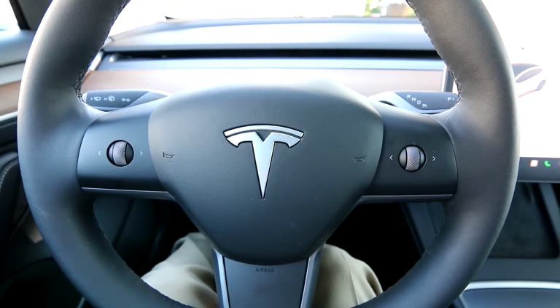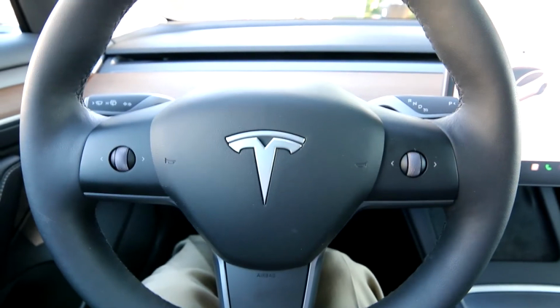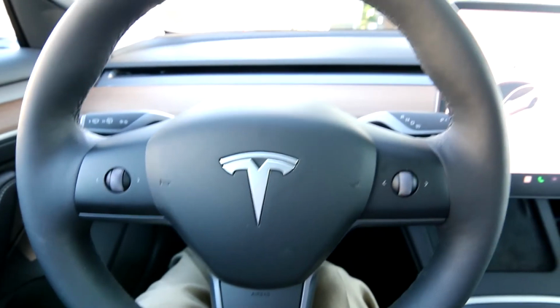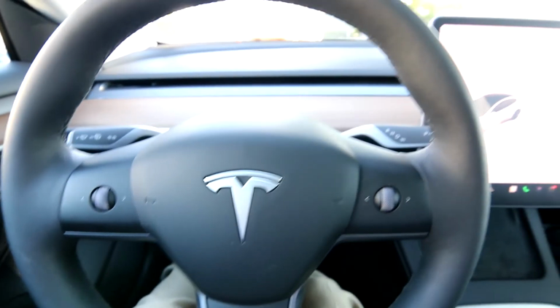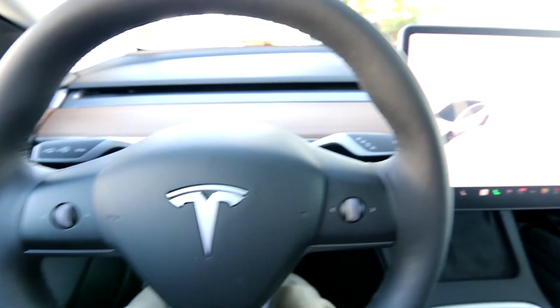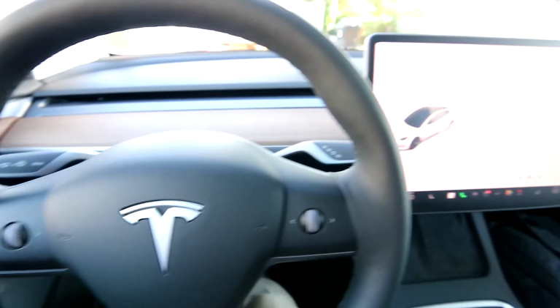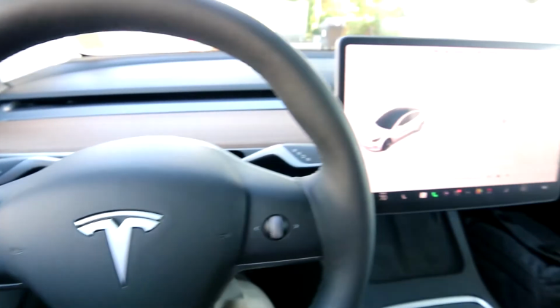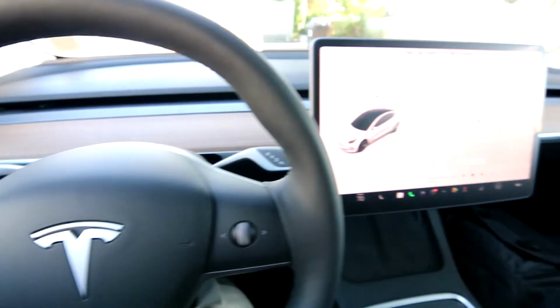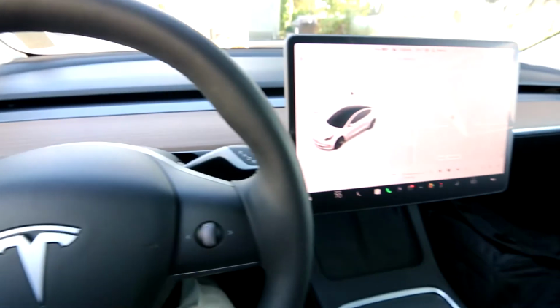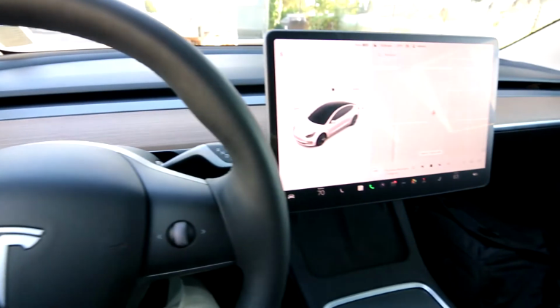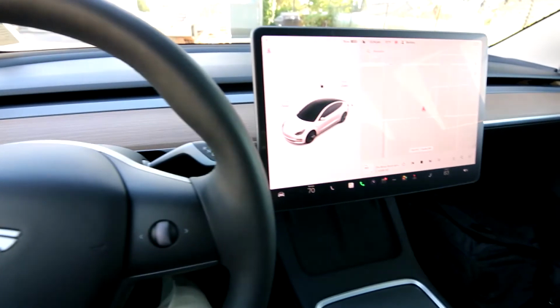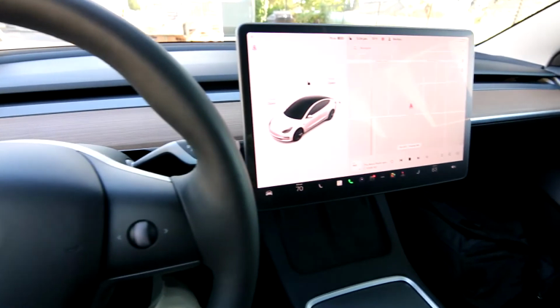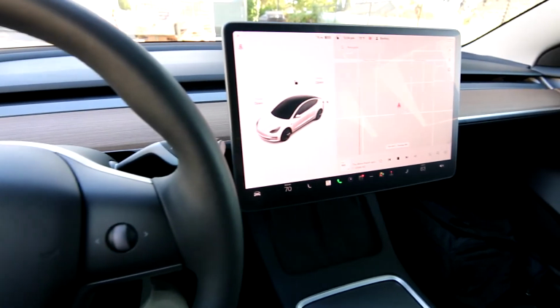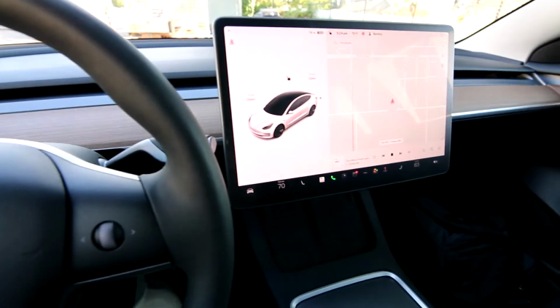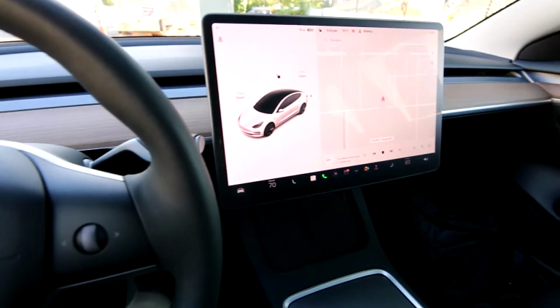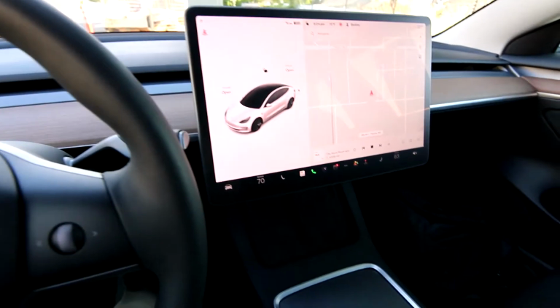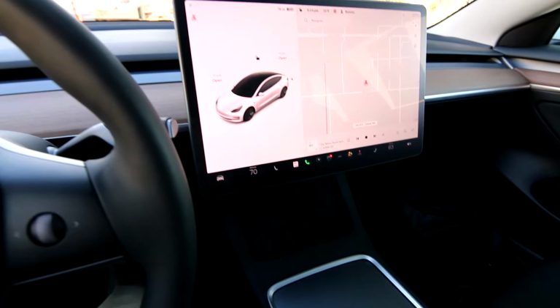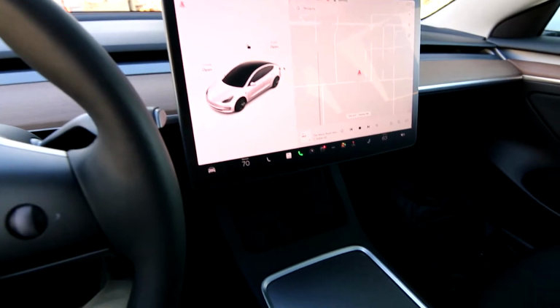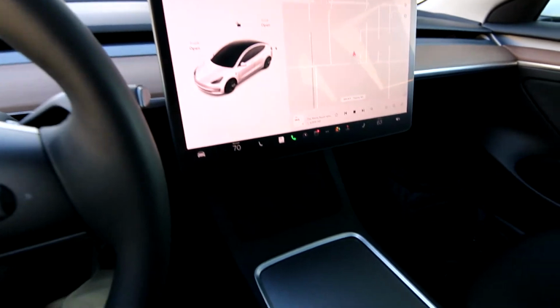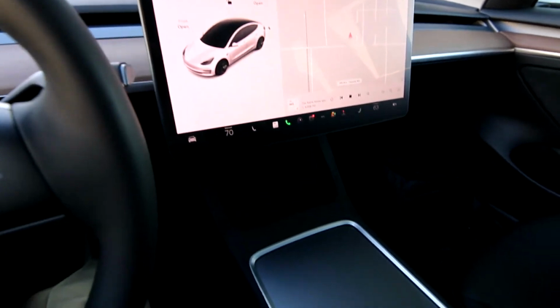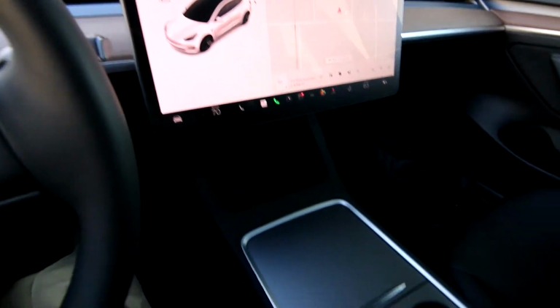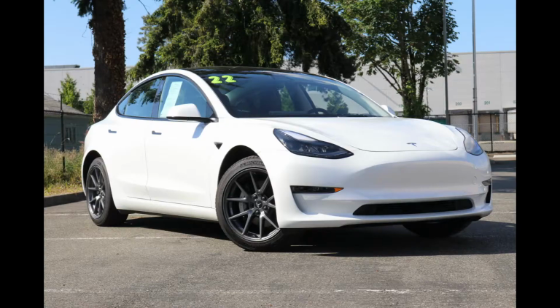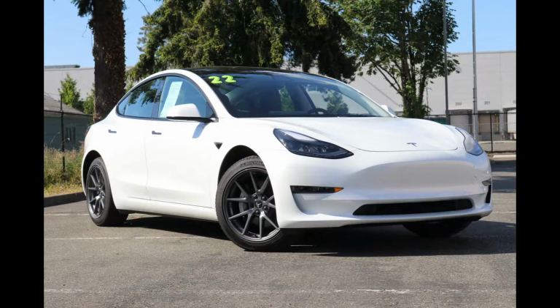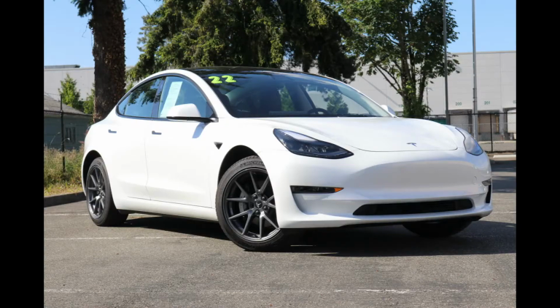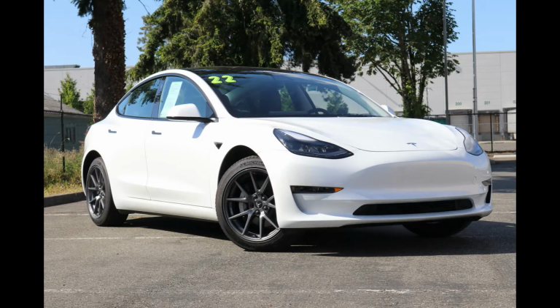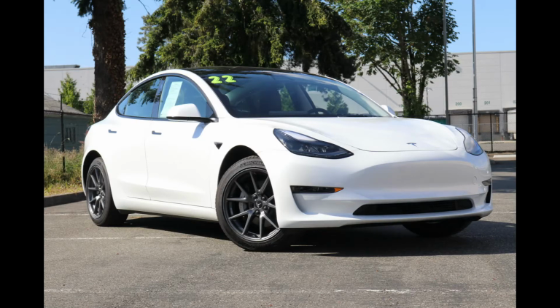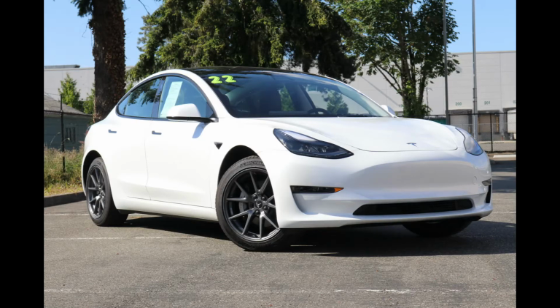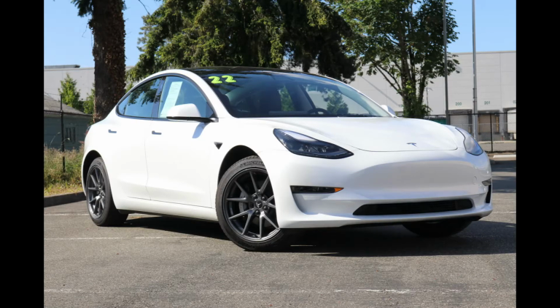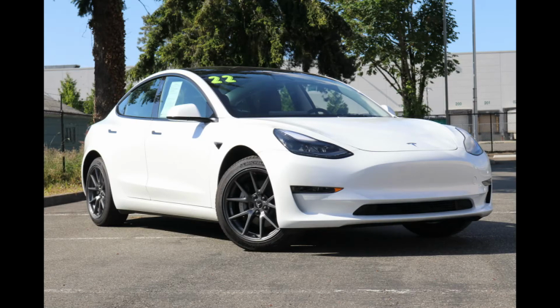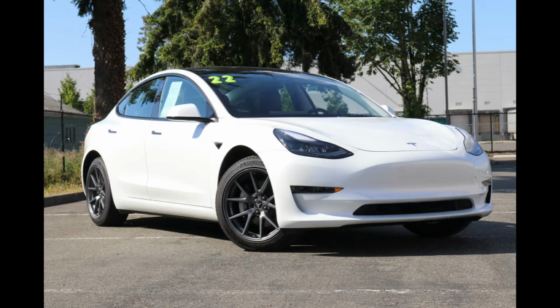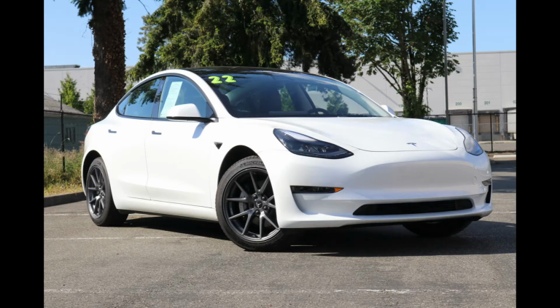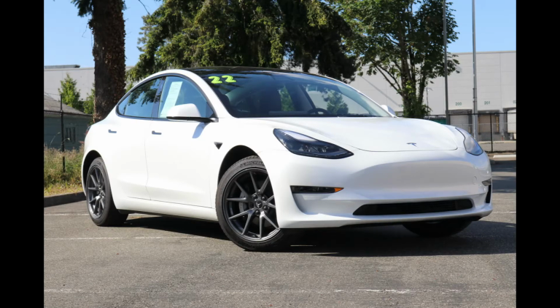Hello, Joe here from Infinity of Tacoma. I'm going to tell you about this beautiful 2022 Tesla Model 3.